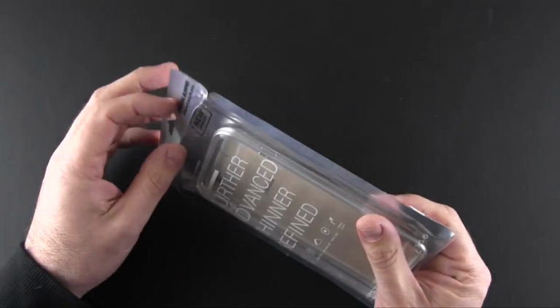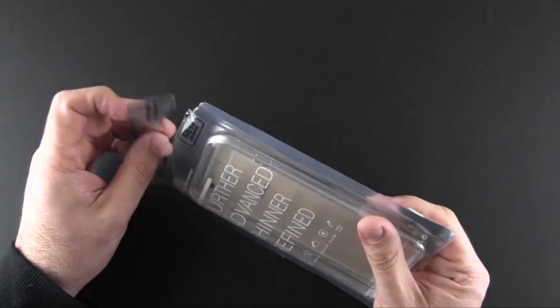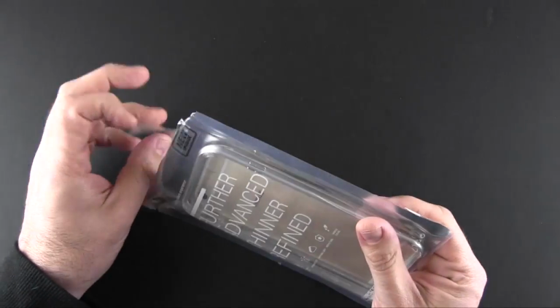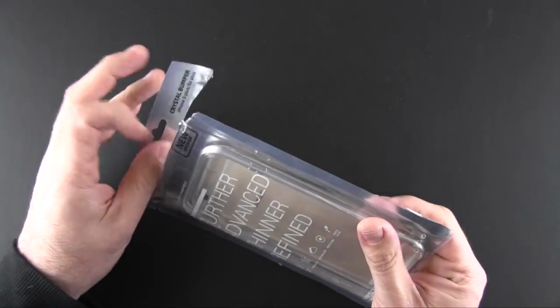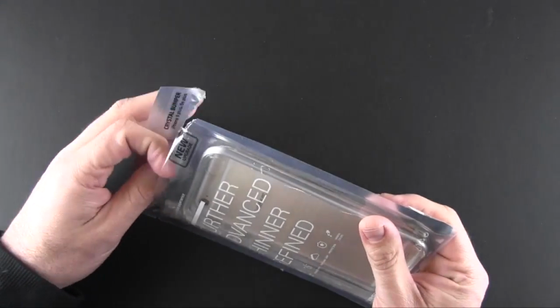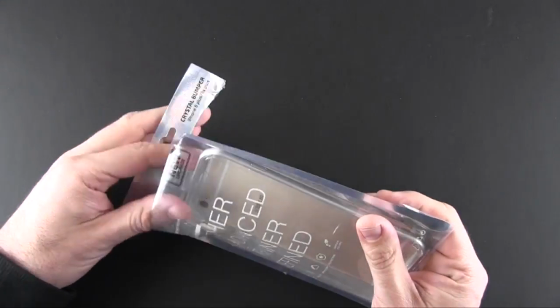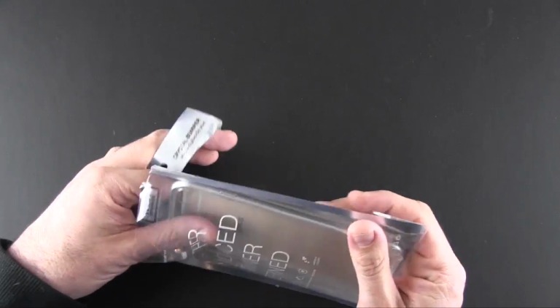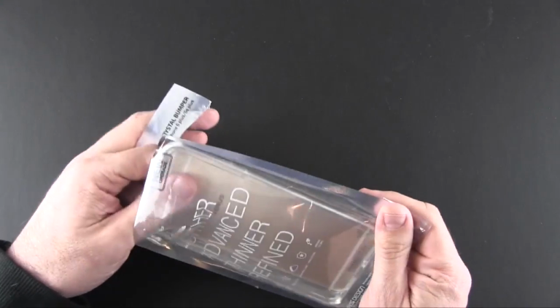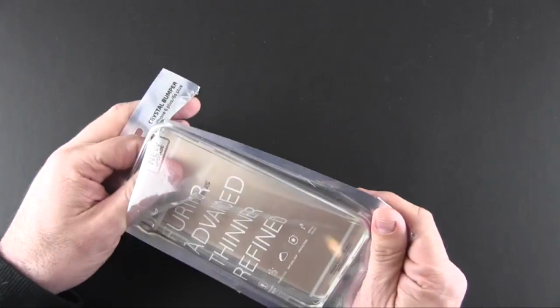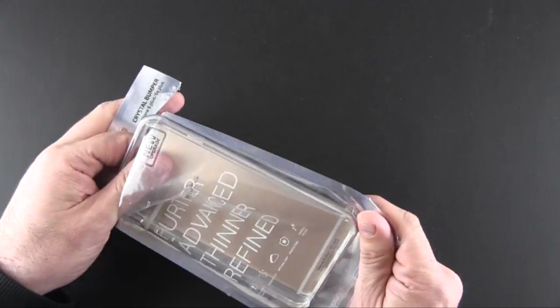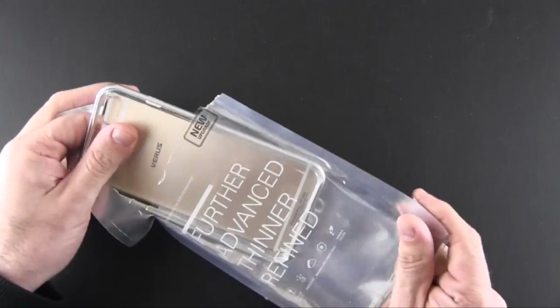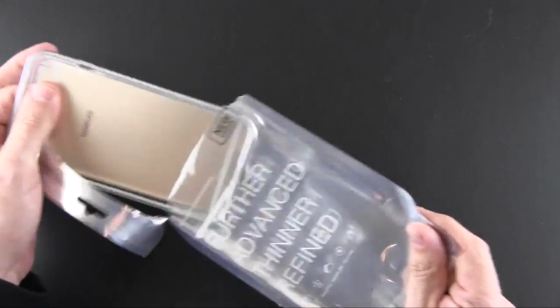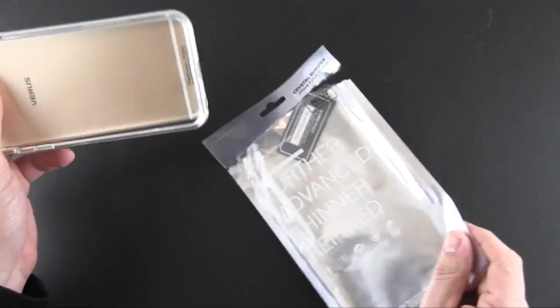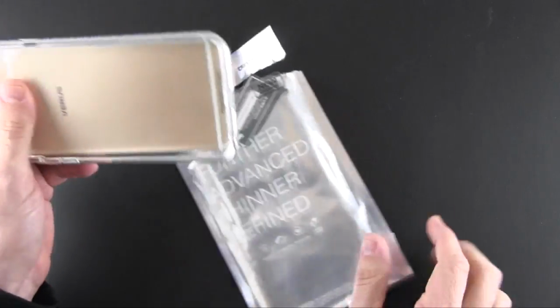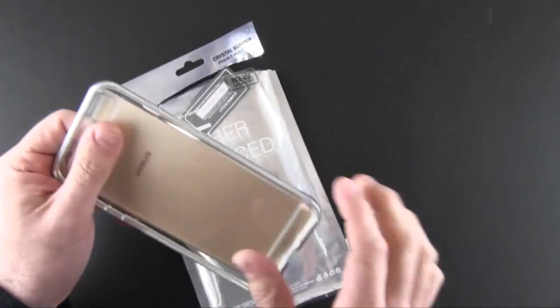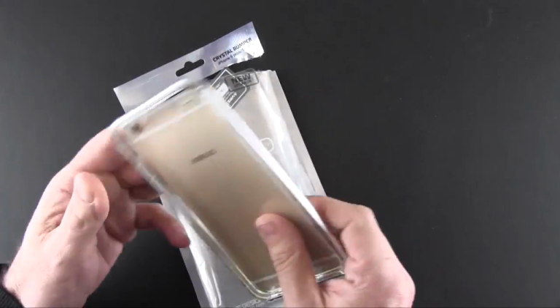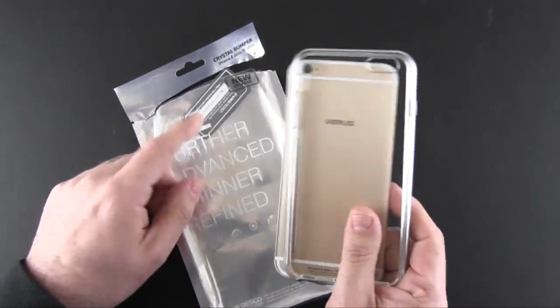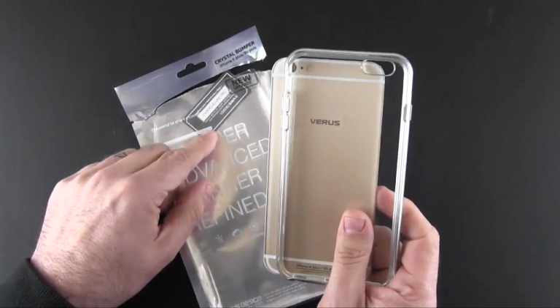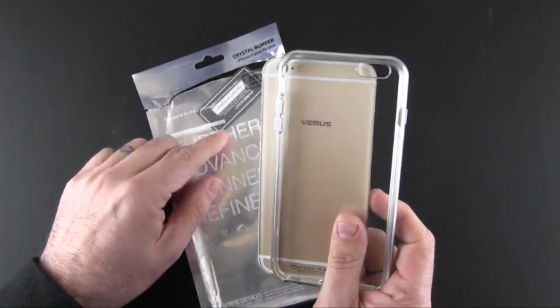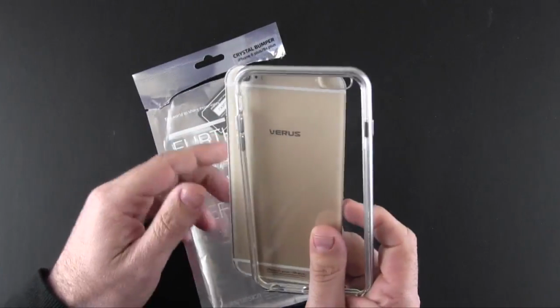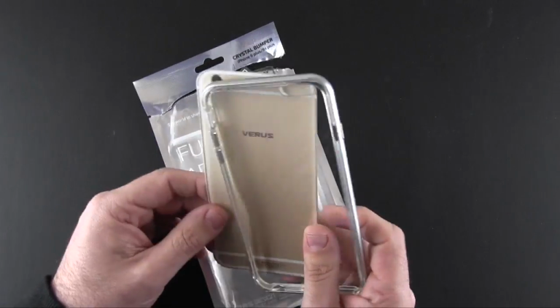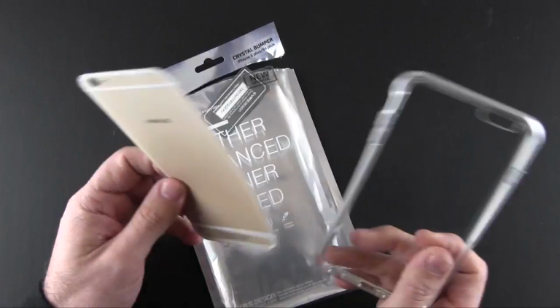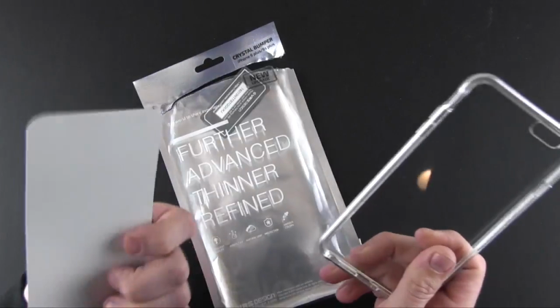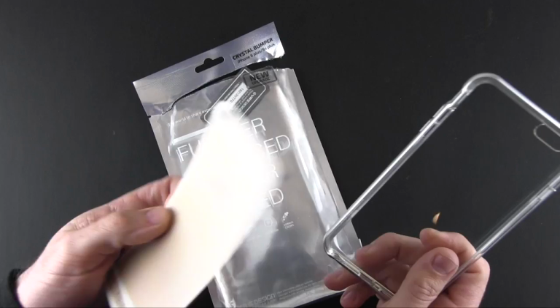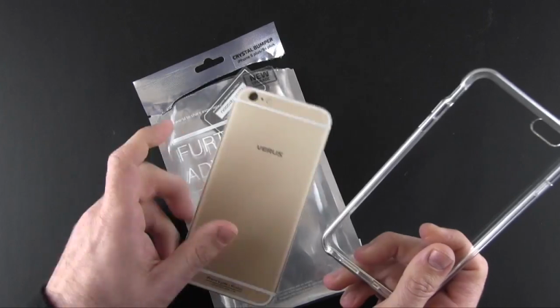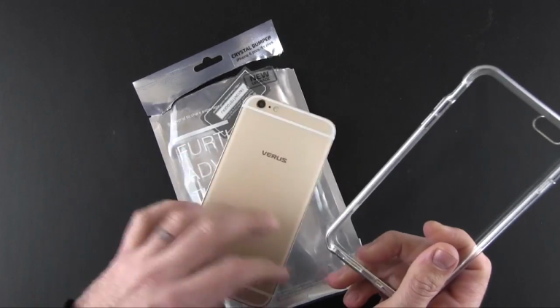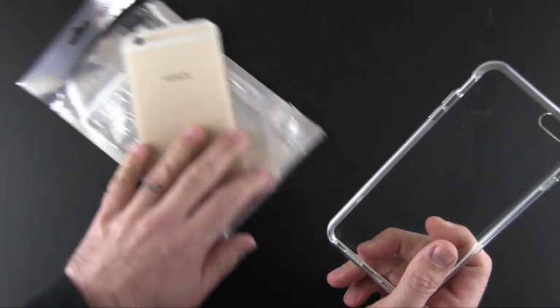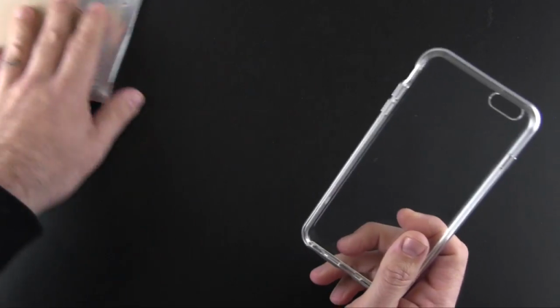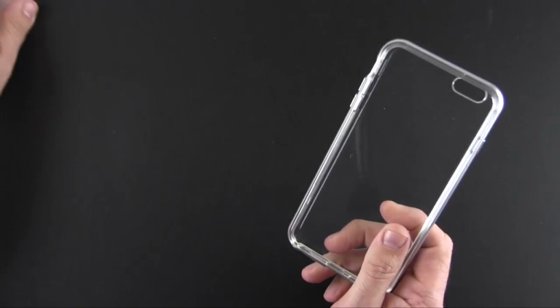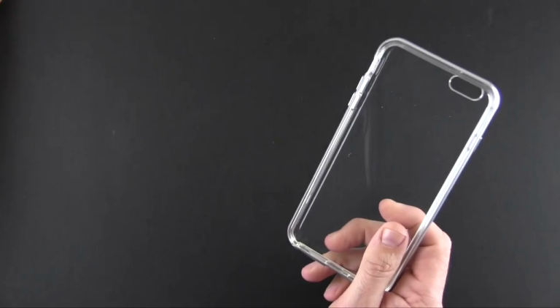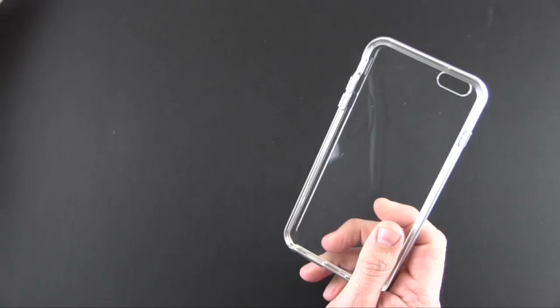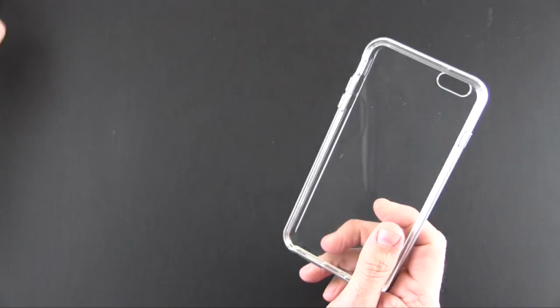Inside the packaging is really nothing other than the case, a certificate of authenticity, and a dummy iPhone cutout.